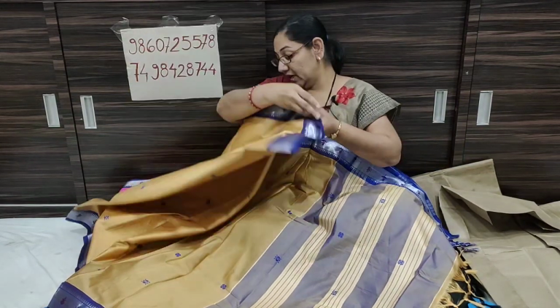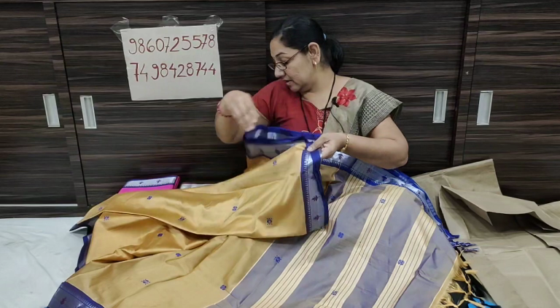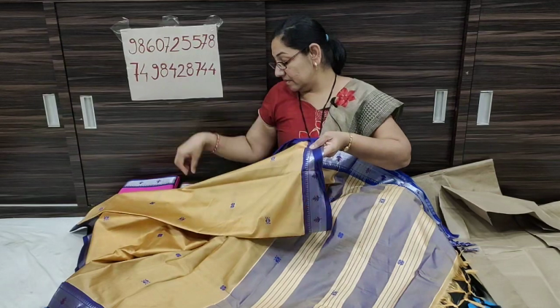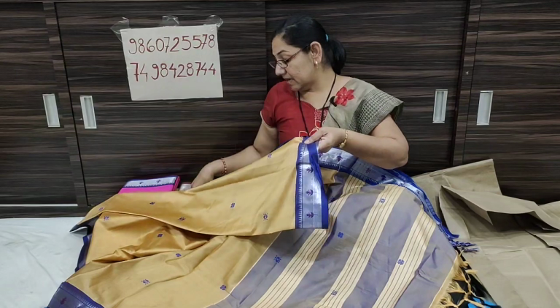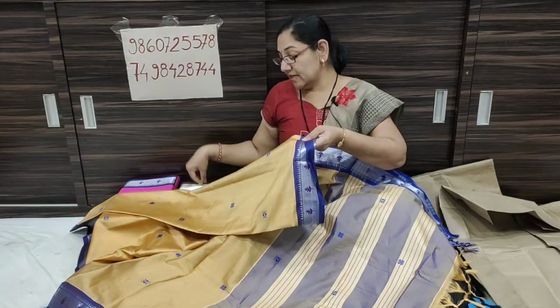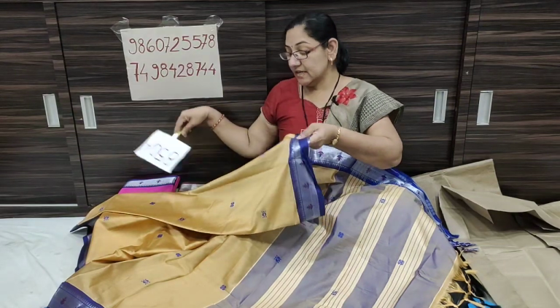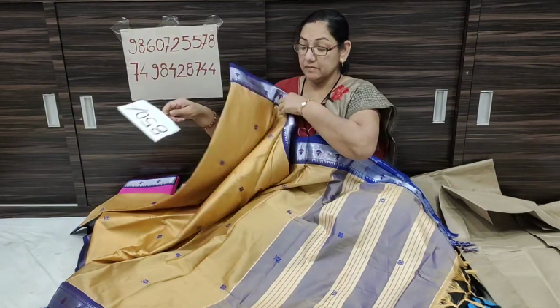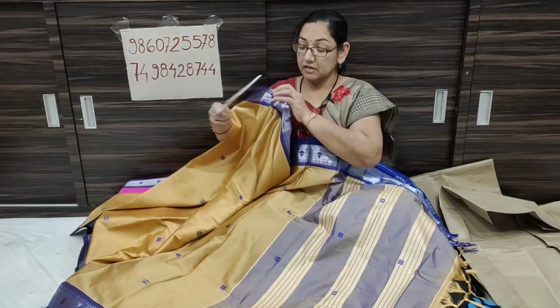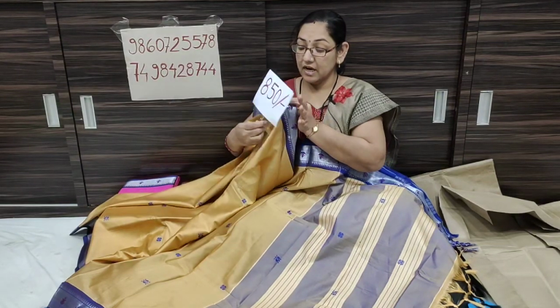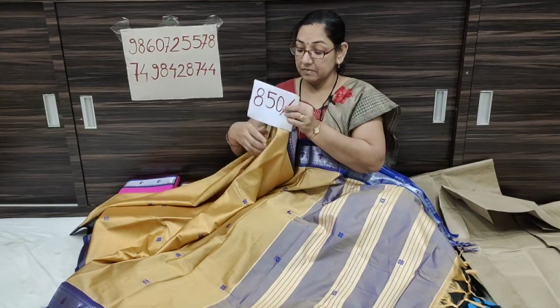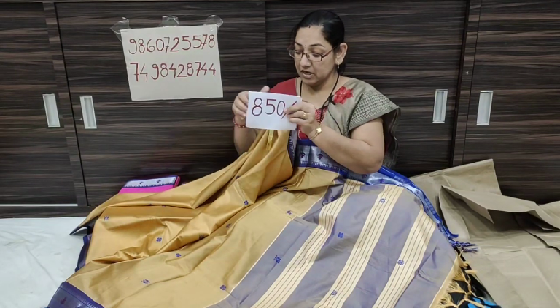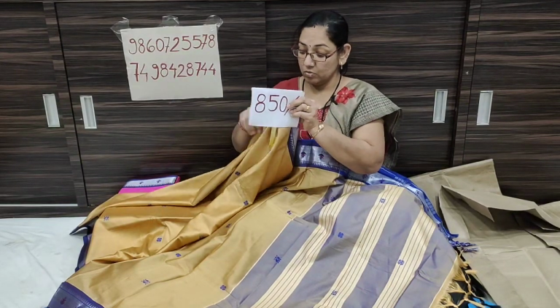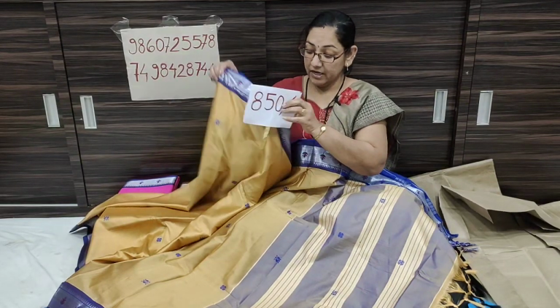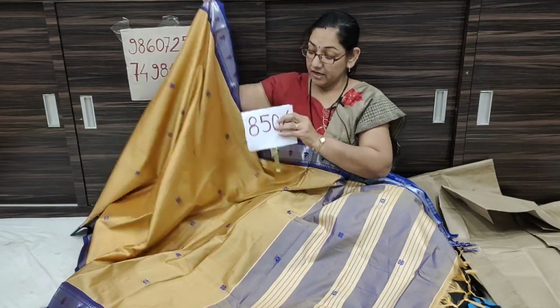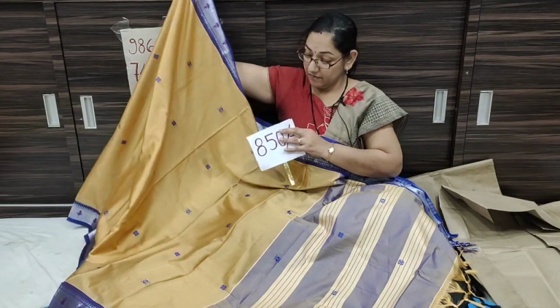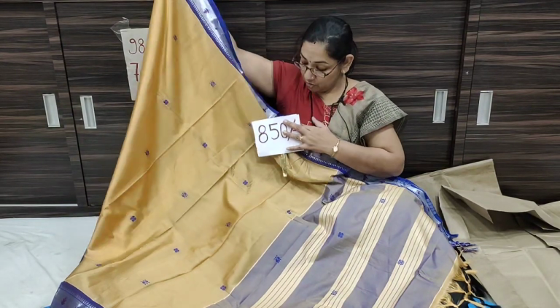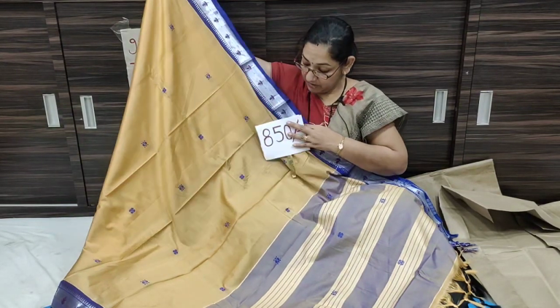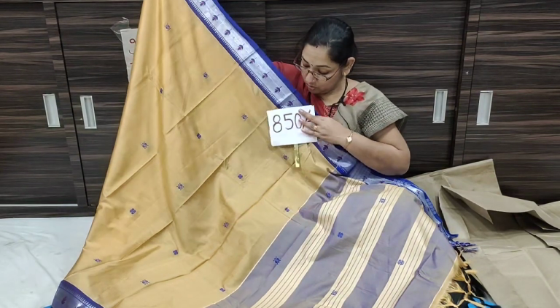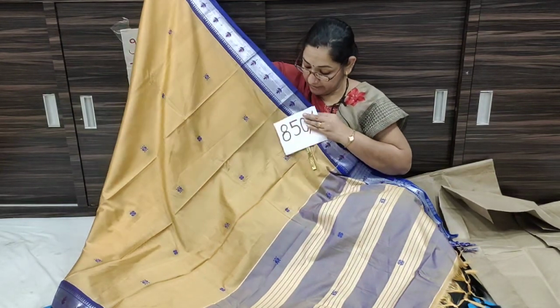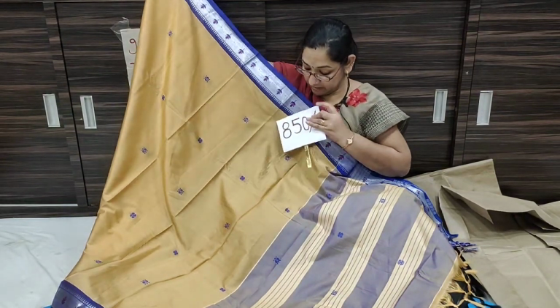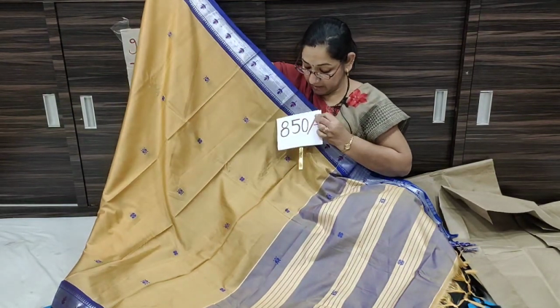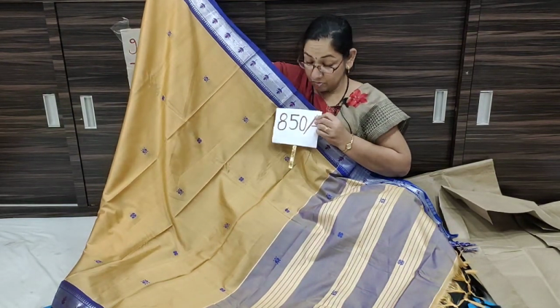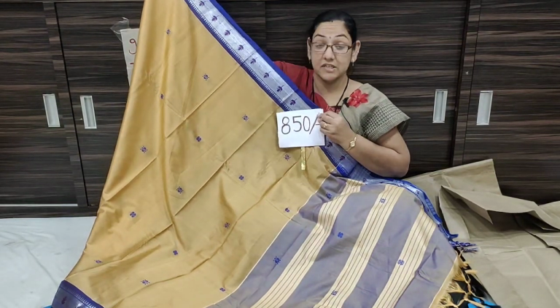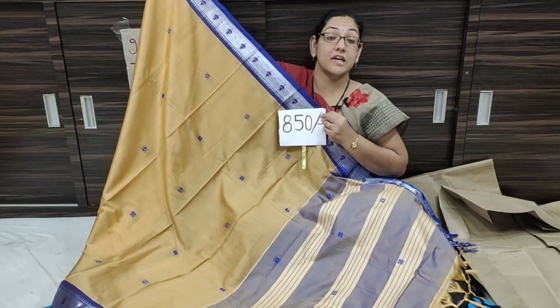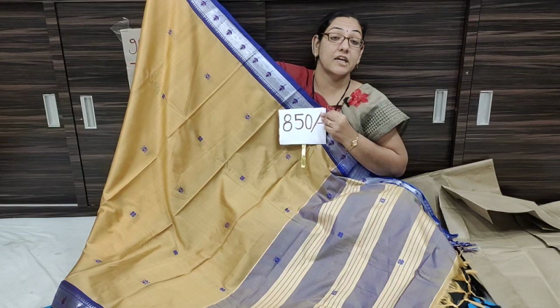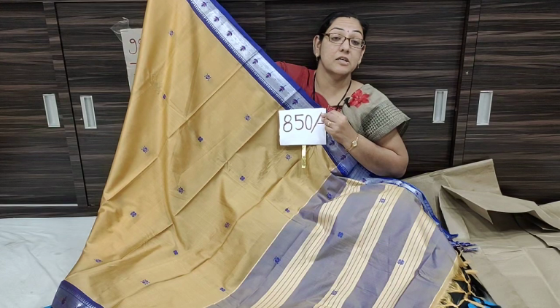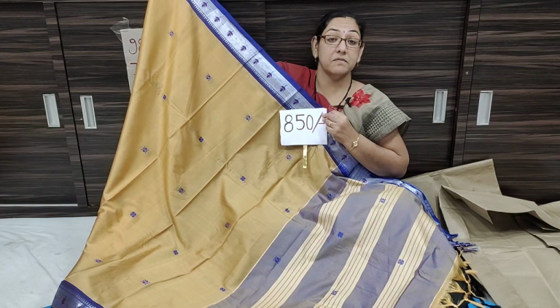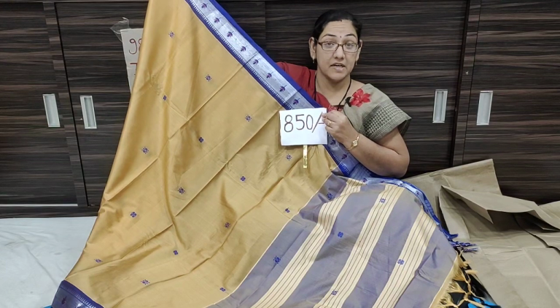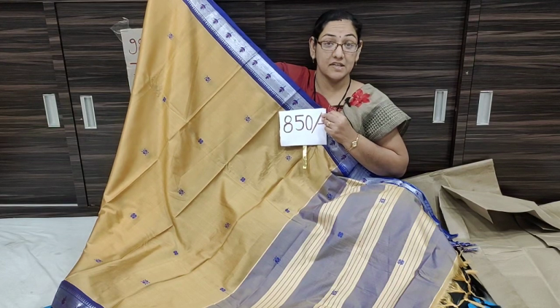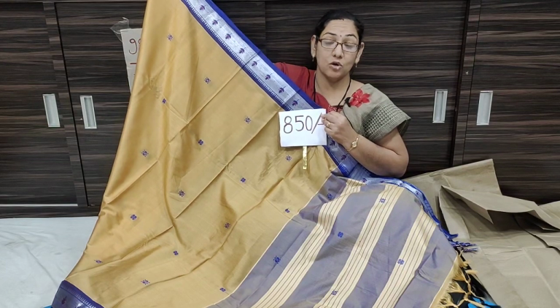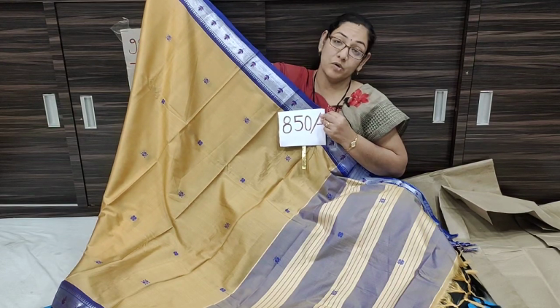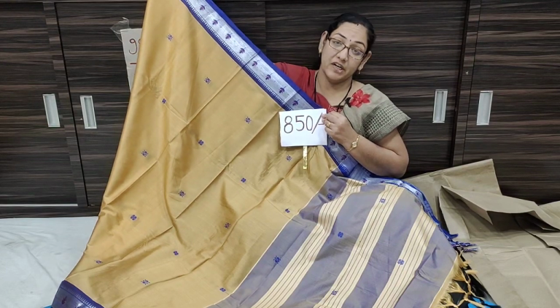The price is only 850 Rs. Shipping is free all over India.